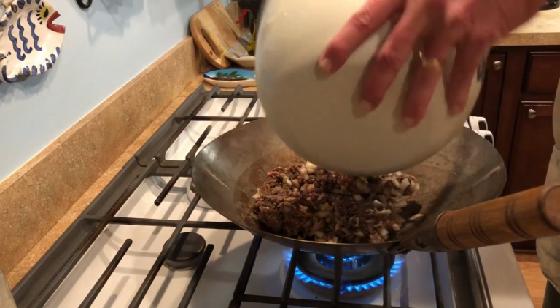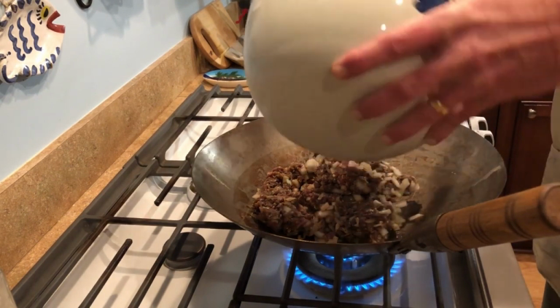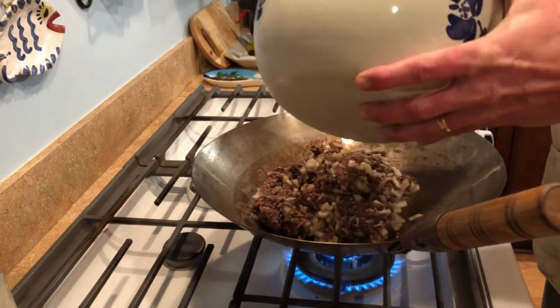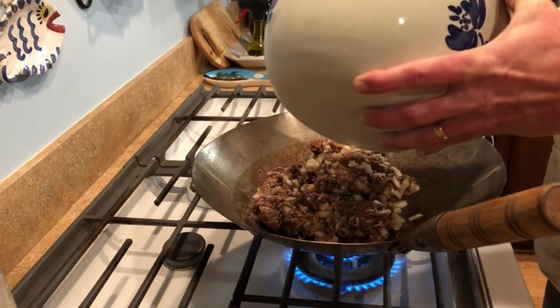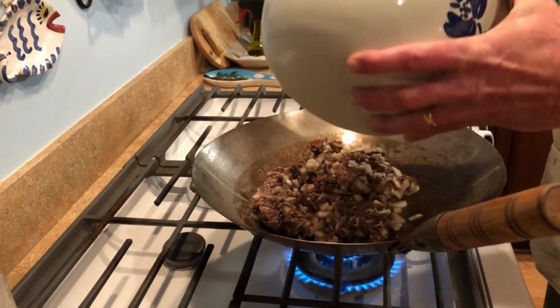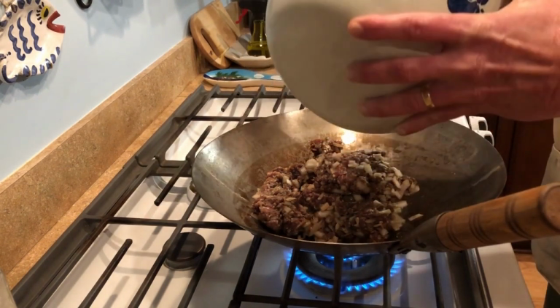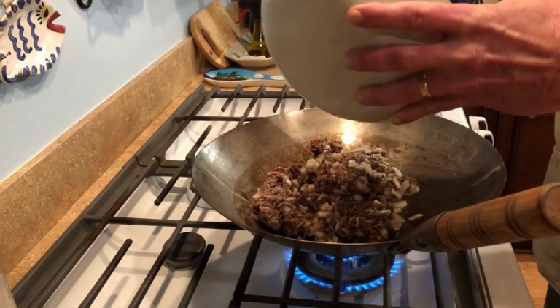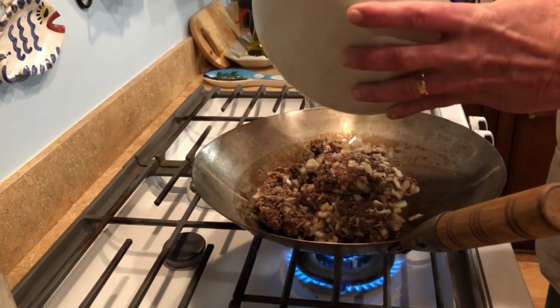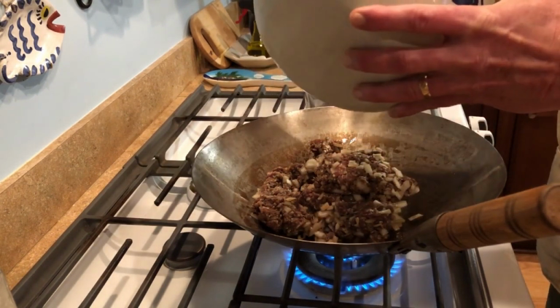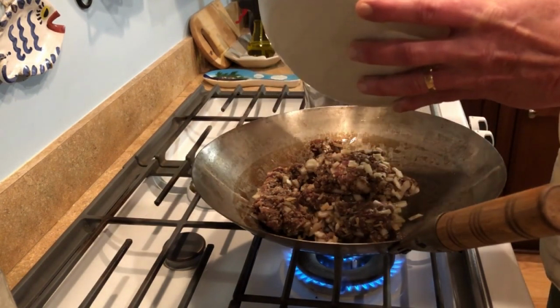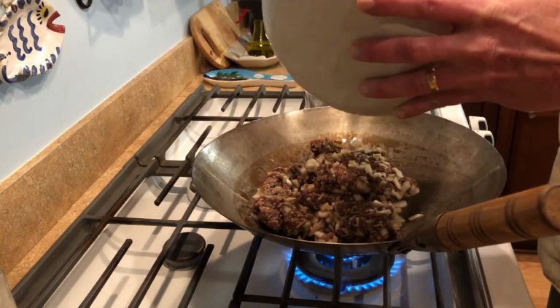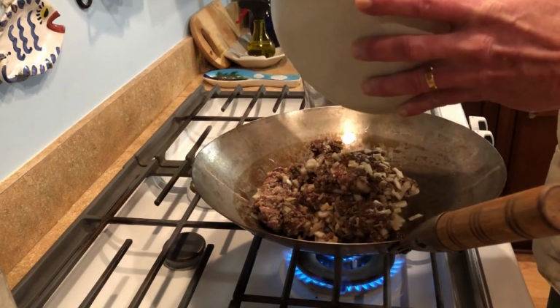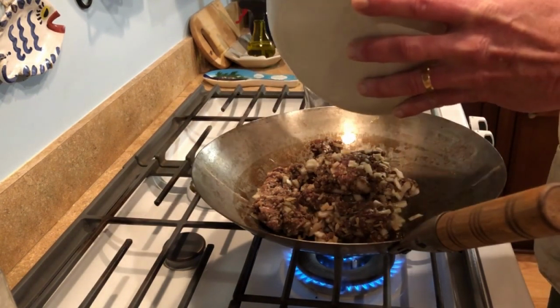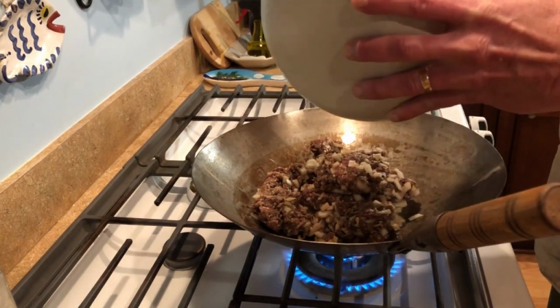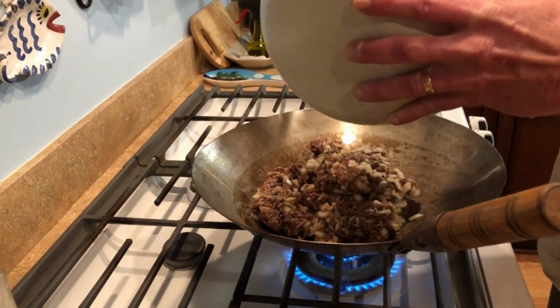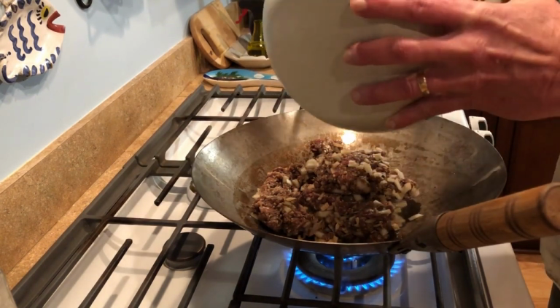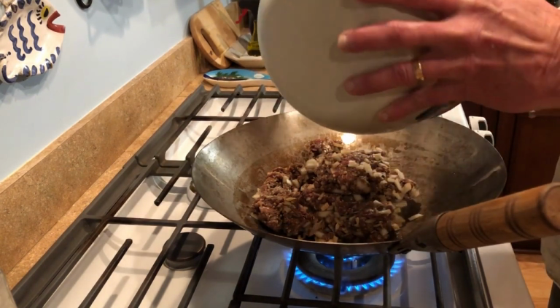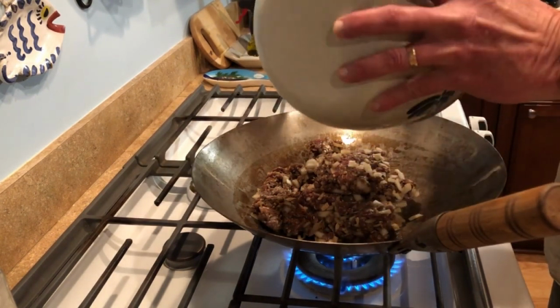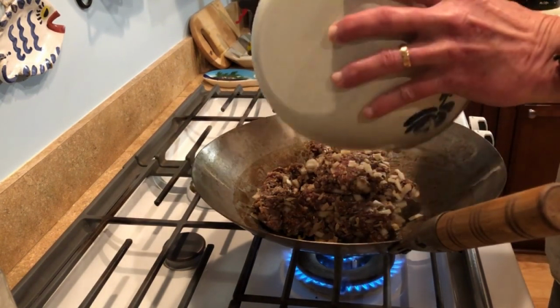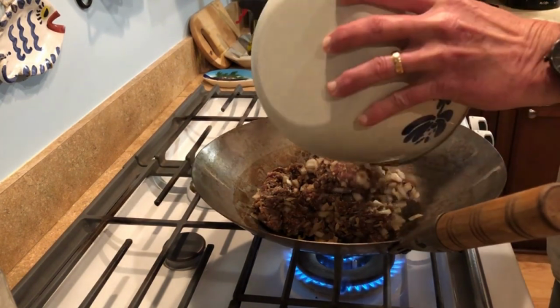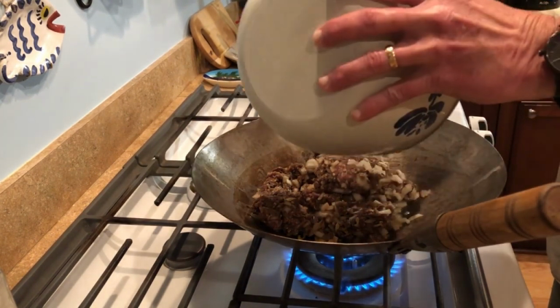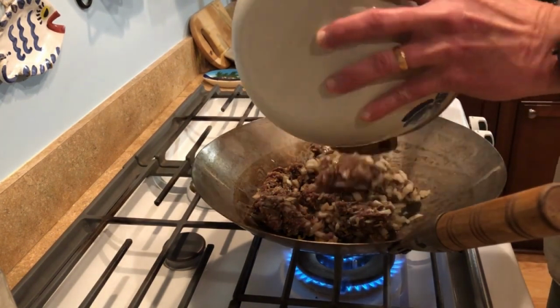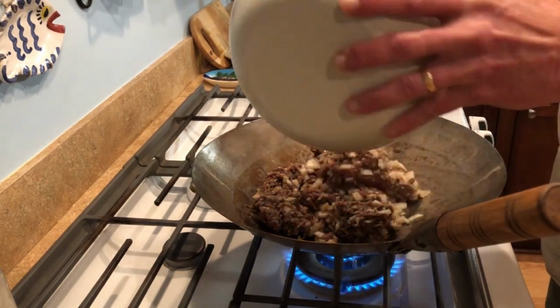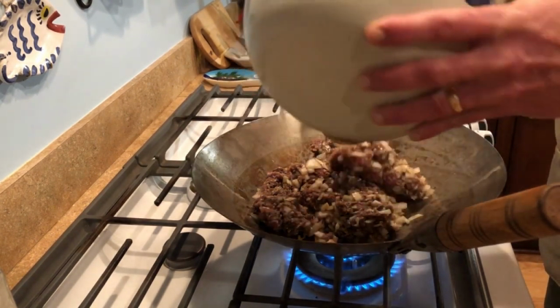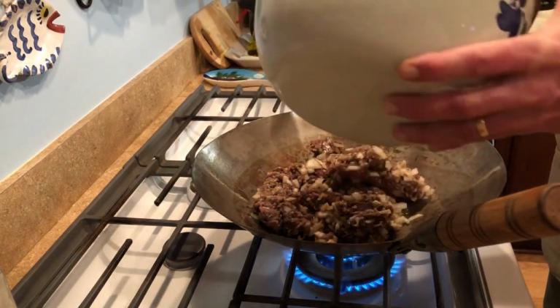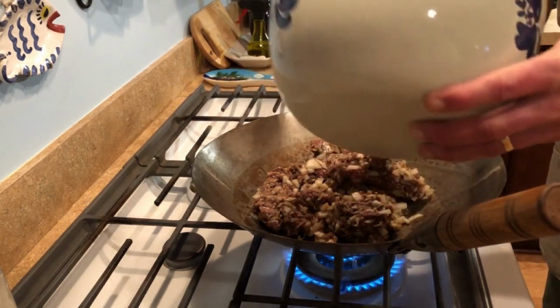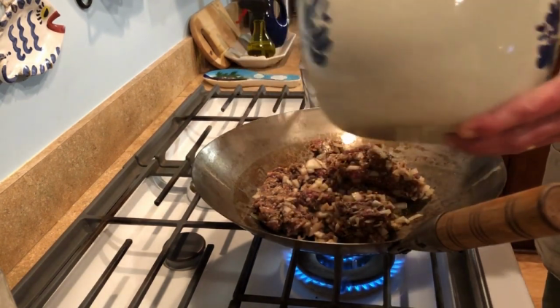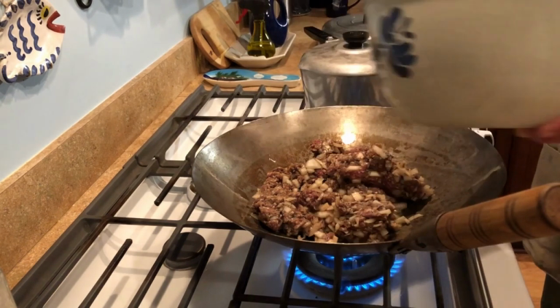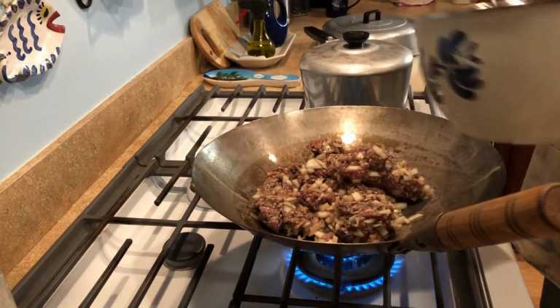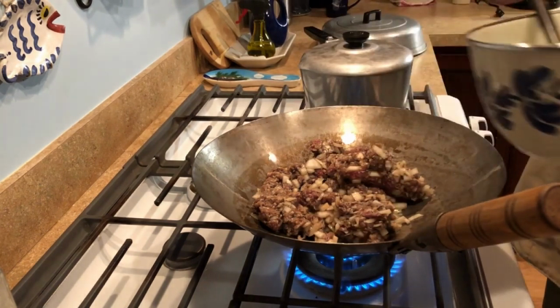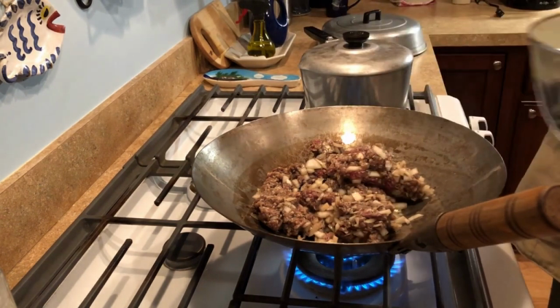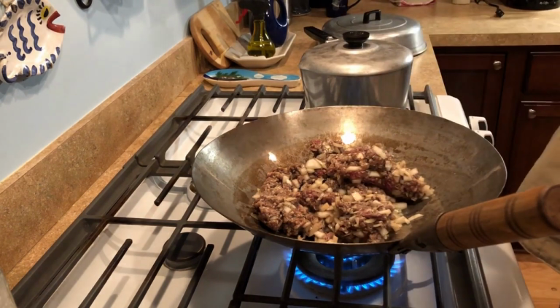We're going to have to turn the fan on that's right above the camera. Good idea.